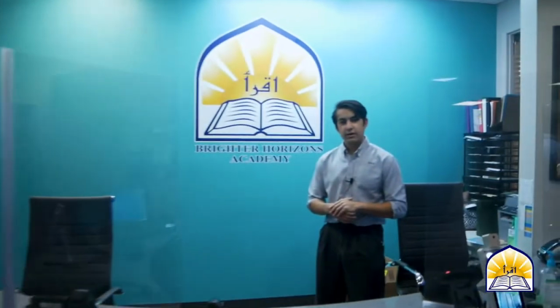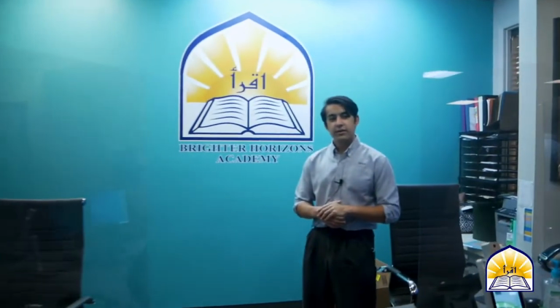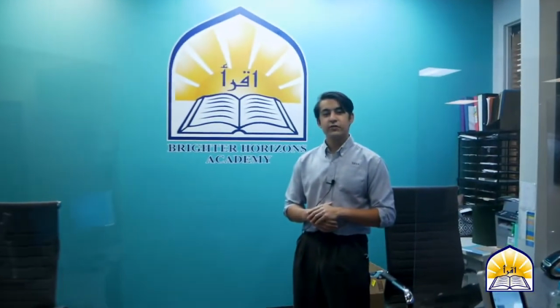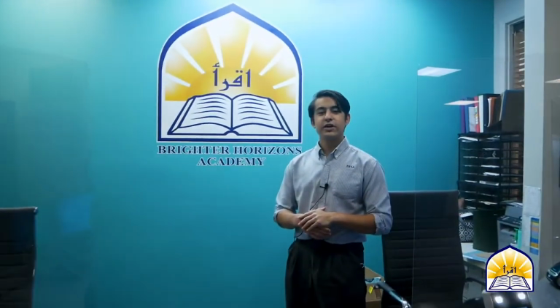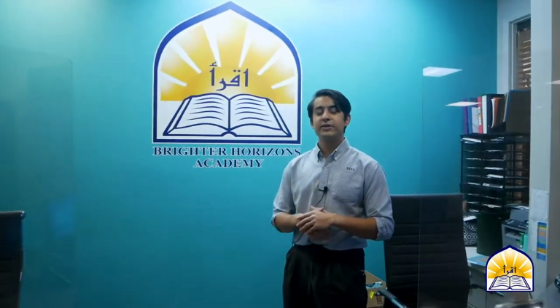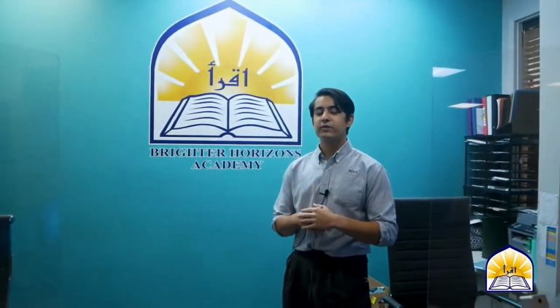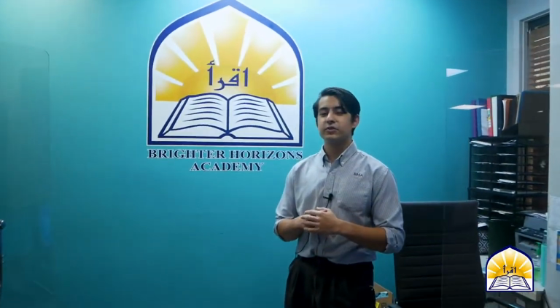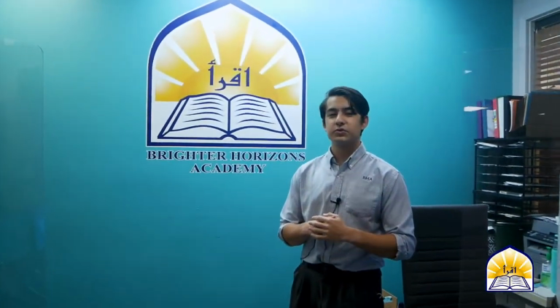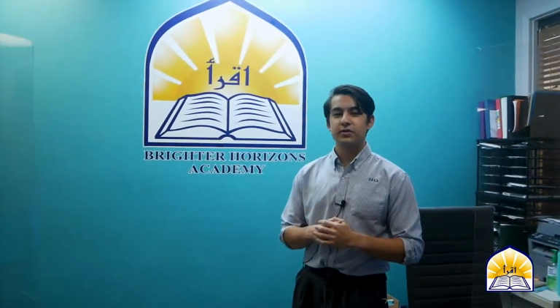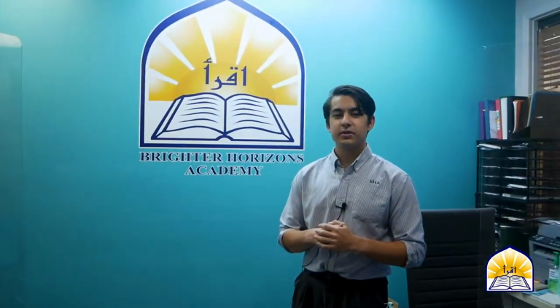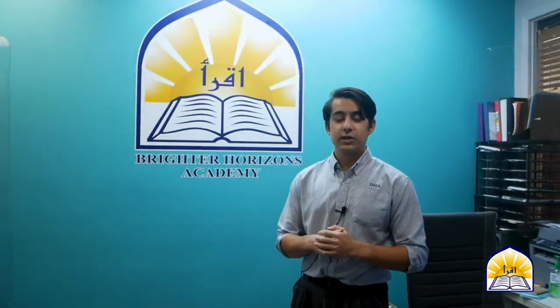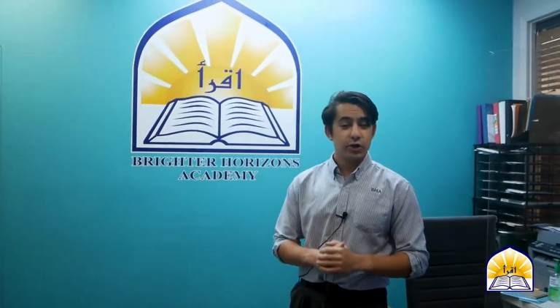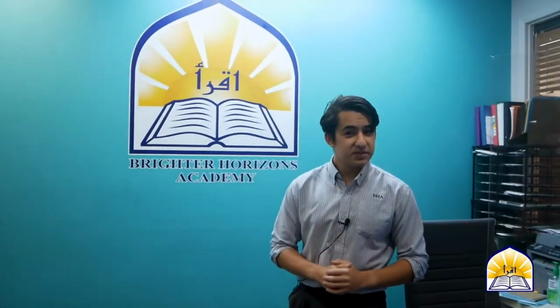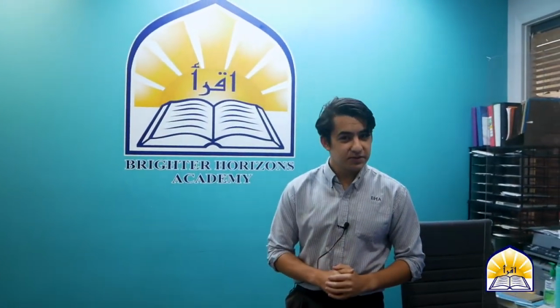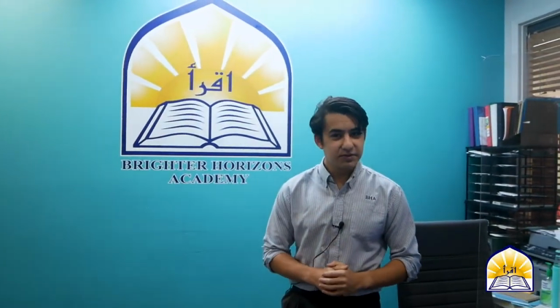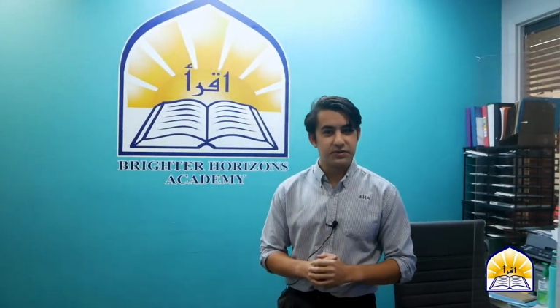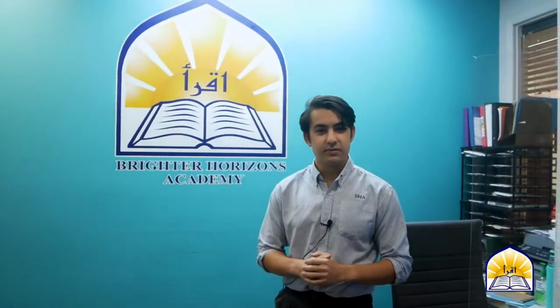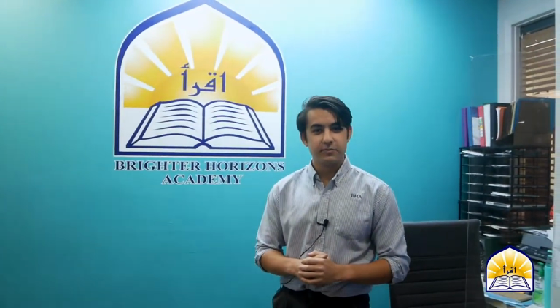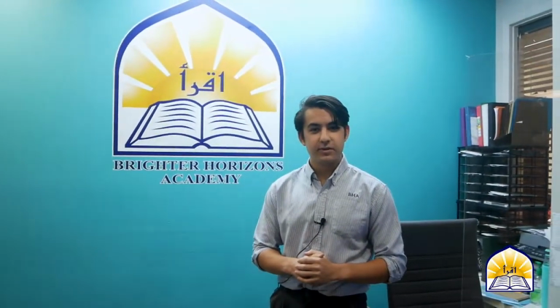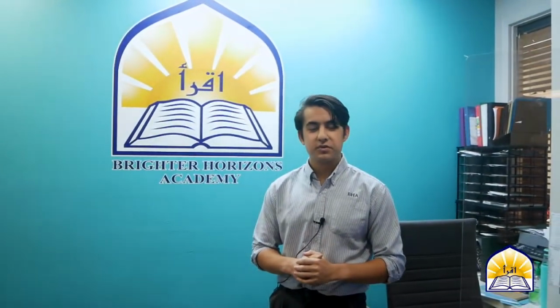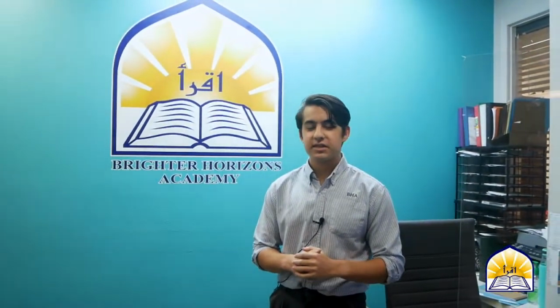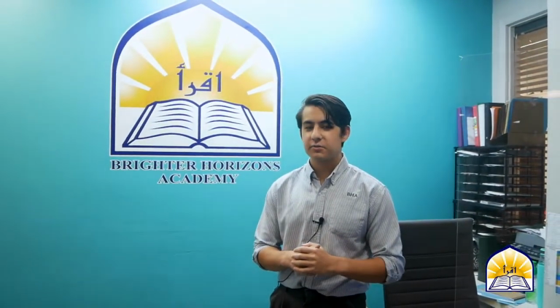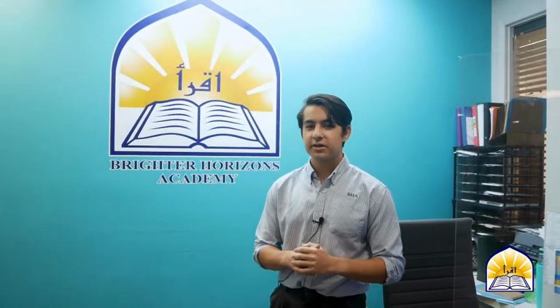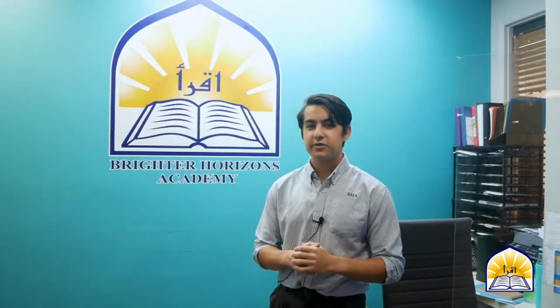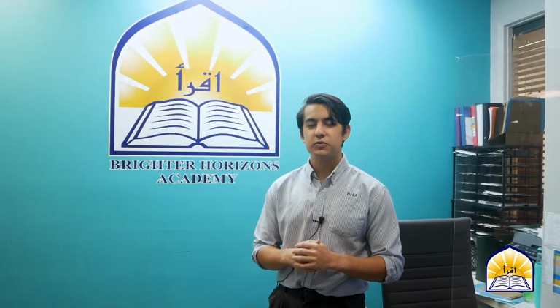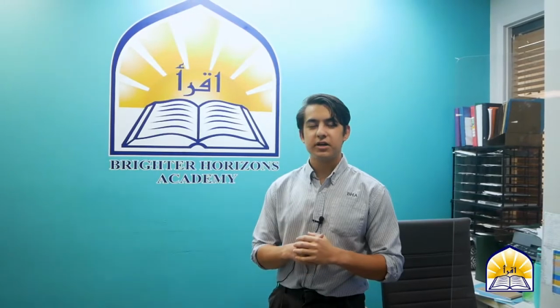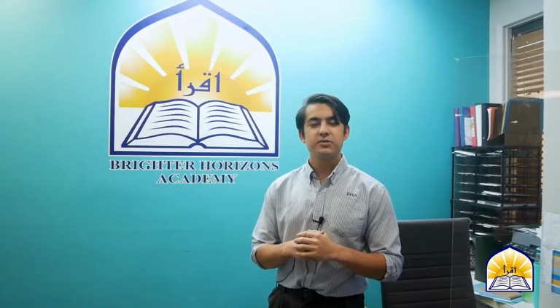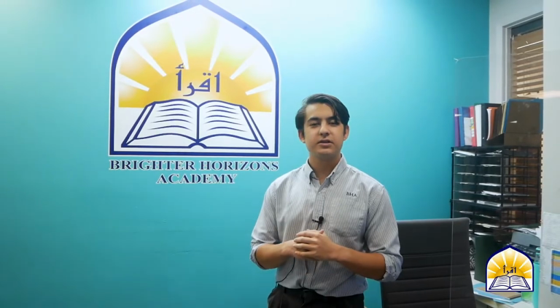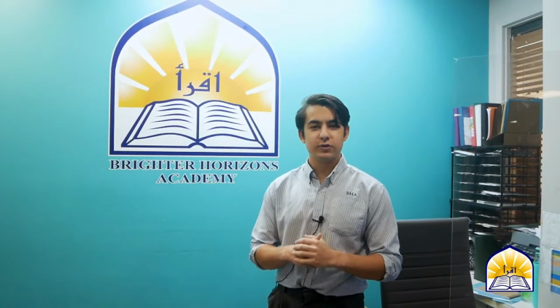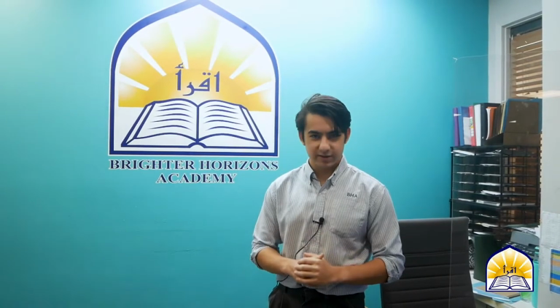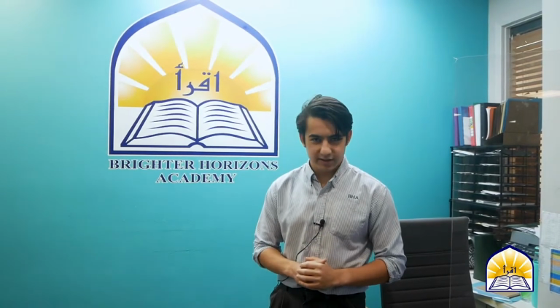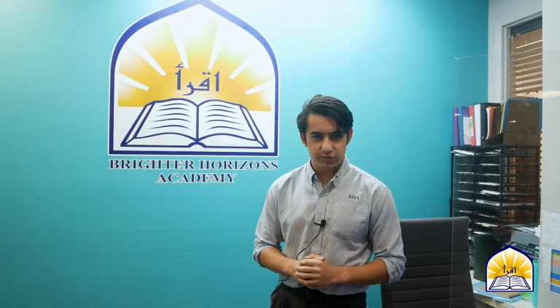Thank you for coming to our virtual tour. We hope to see you here soon. Wassalamu alaikum warahmatullahi wabarakatuh.